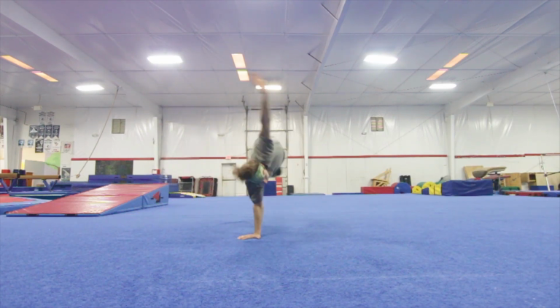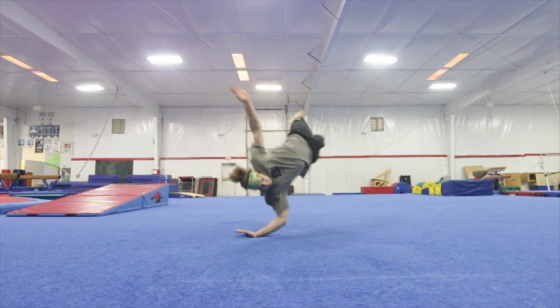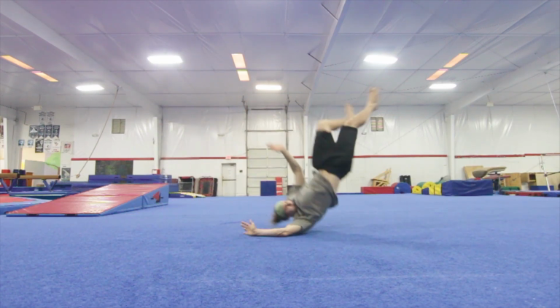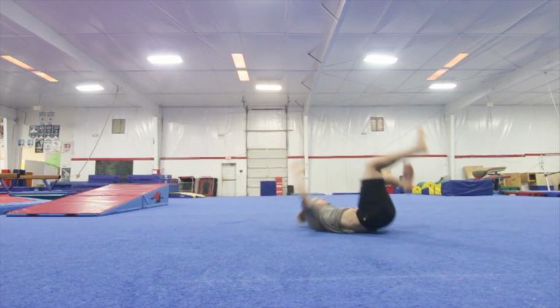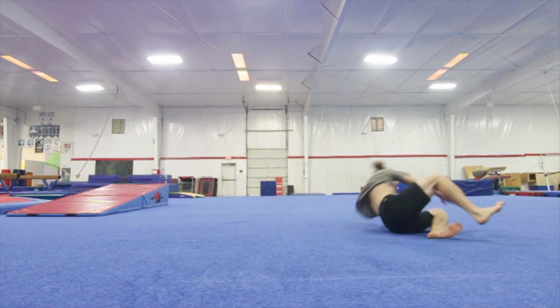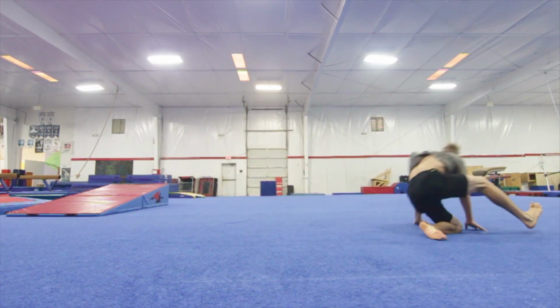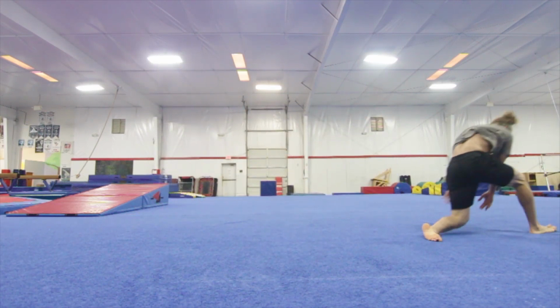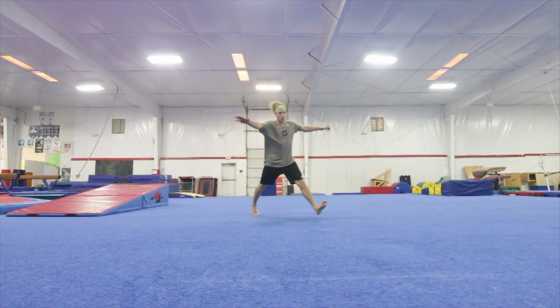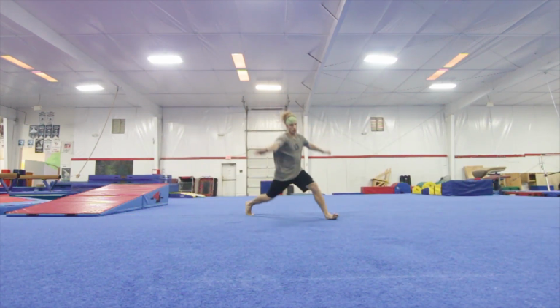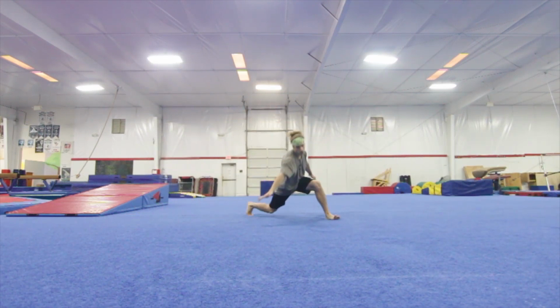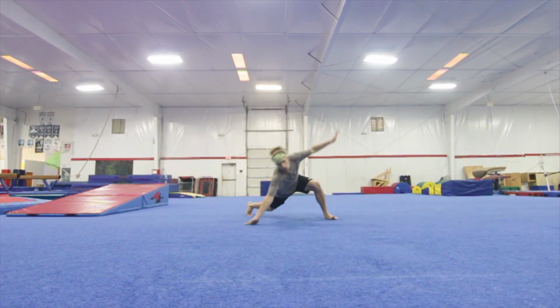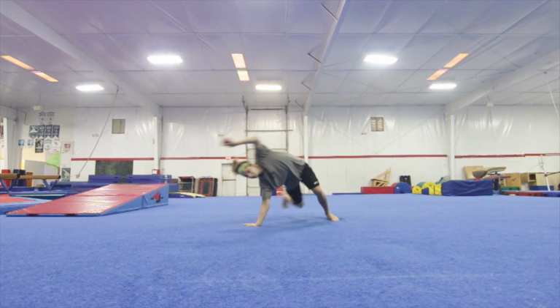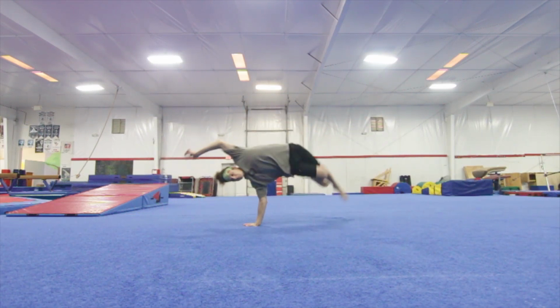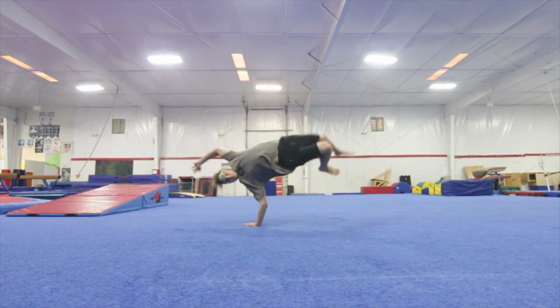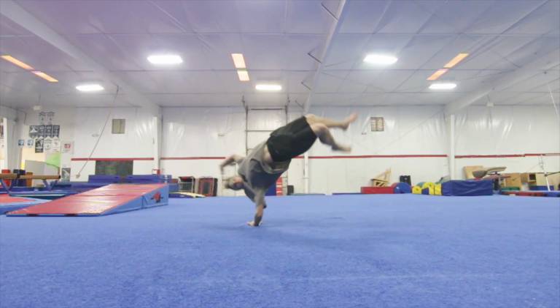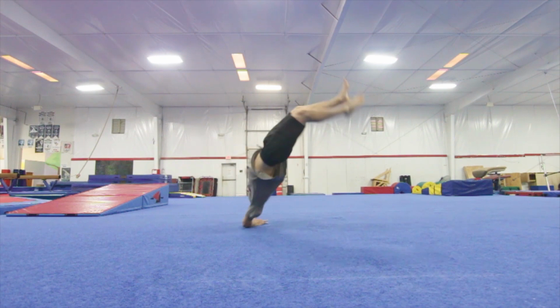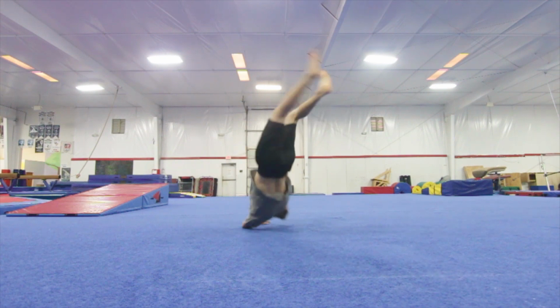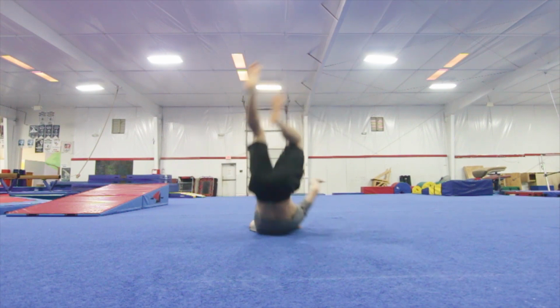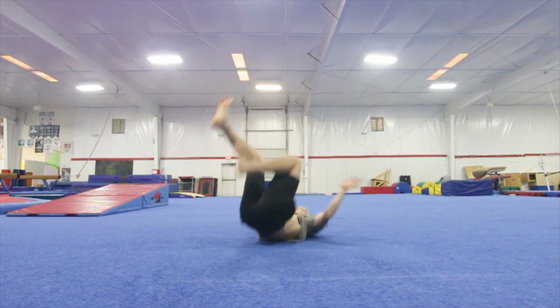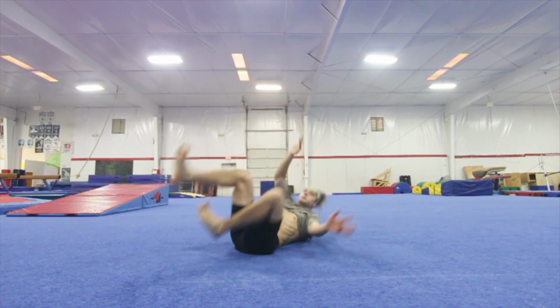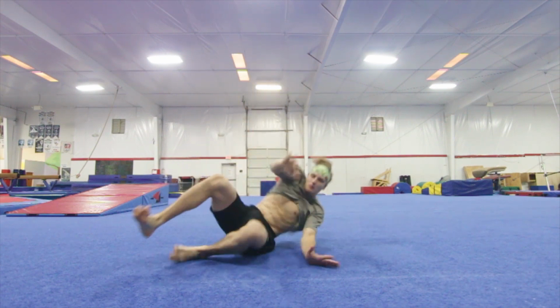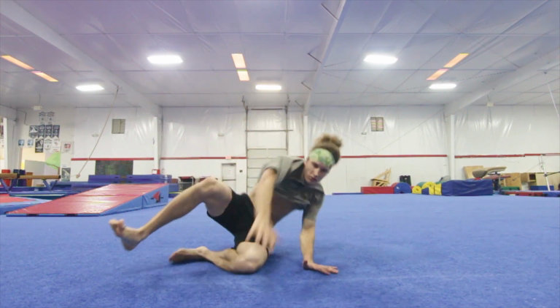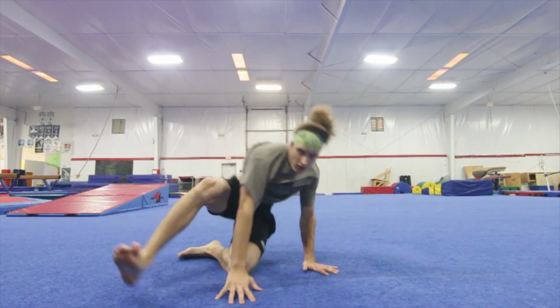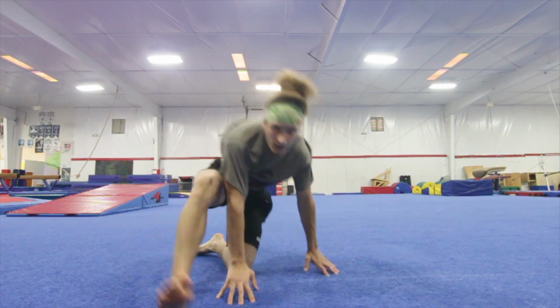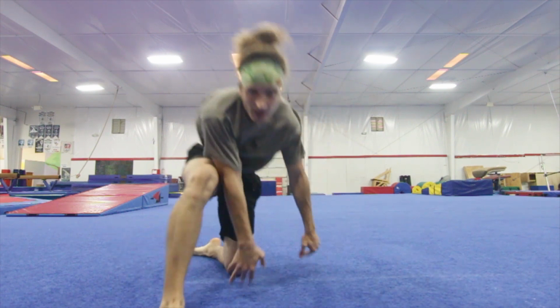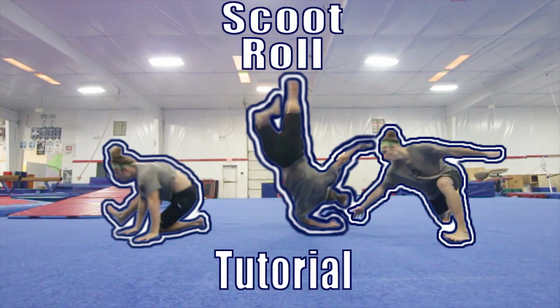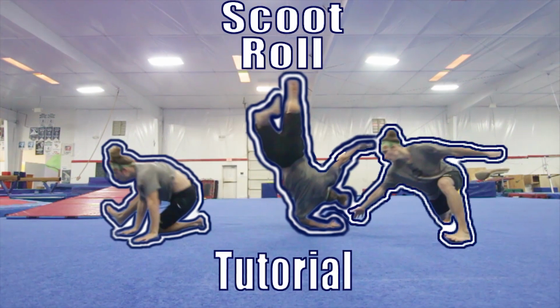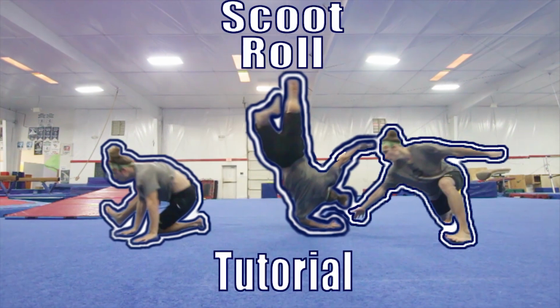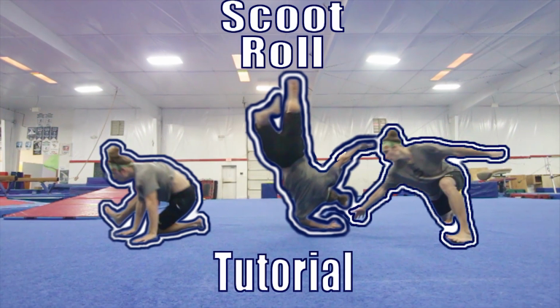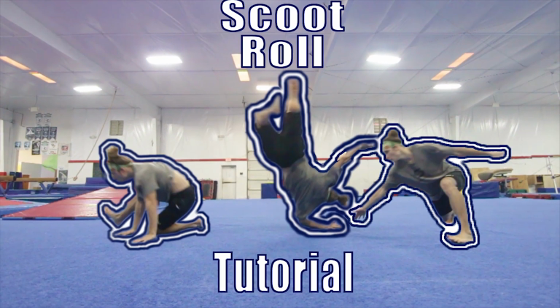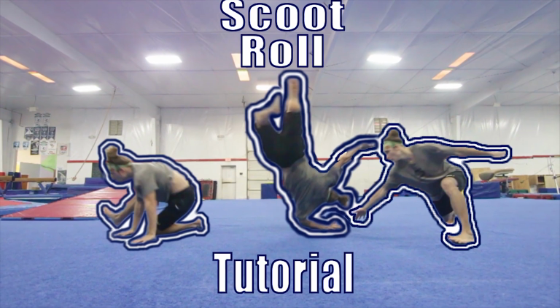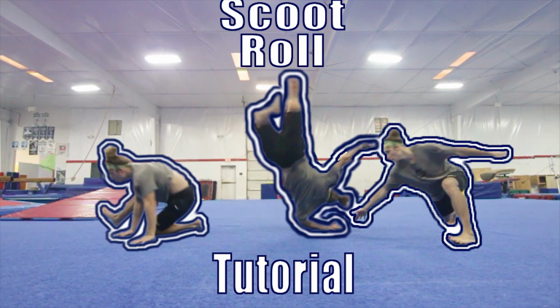When you connect it together, your arm is gonna have to pivot and turn a little as you do the roll, so keep that in mind. And that's how you learn a scoot roll.